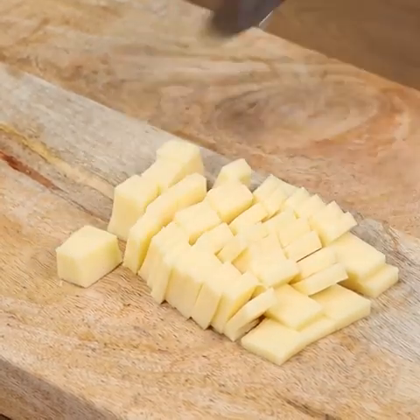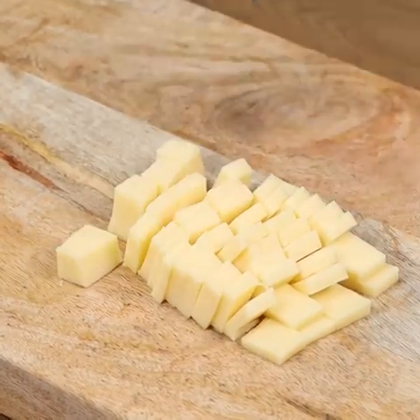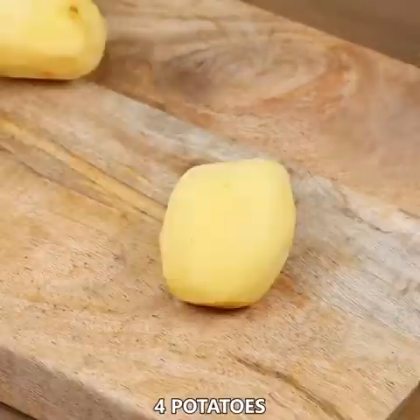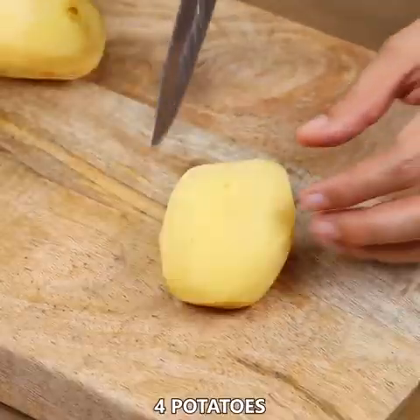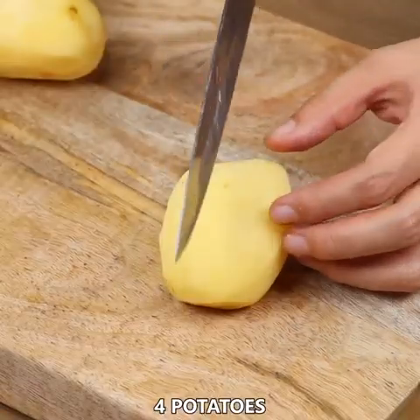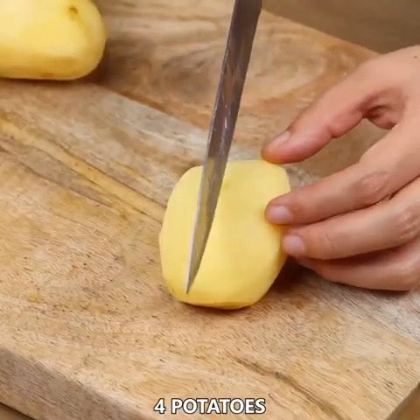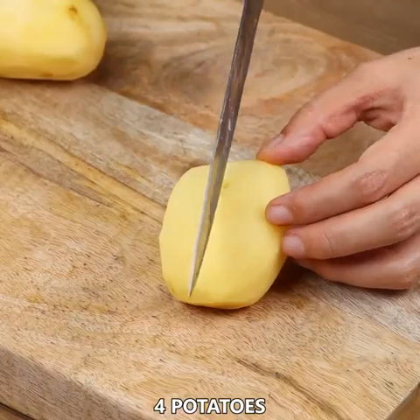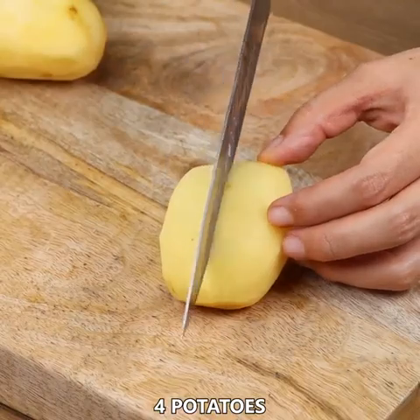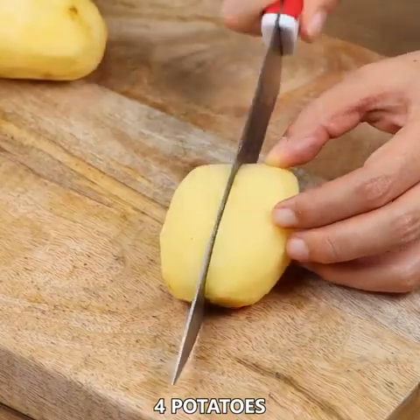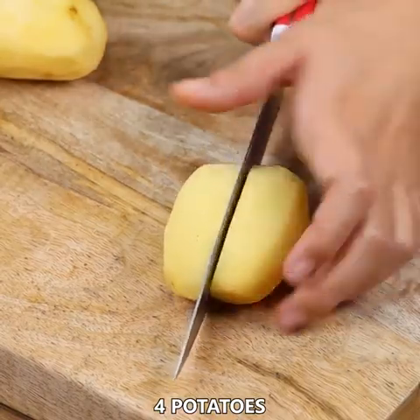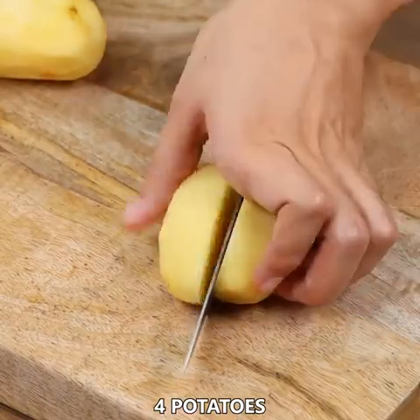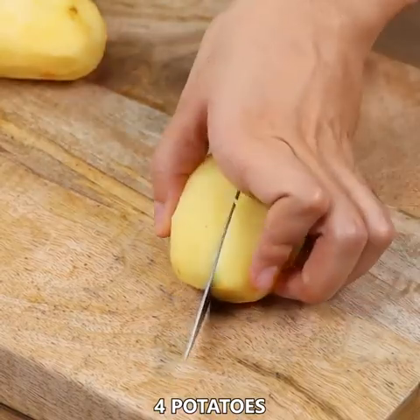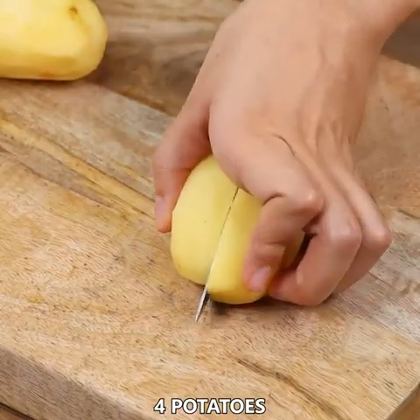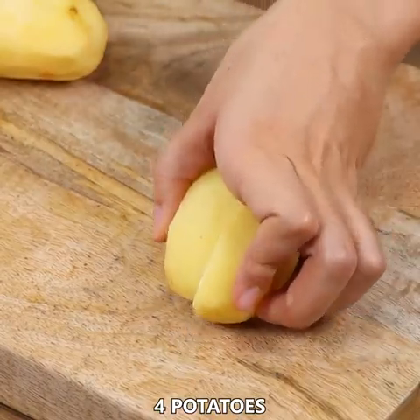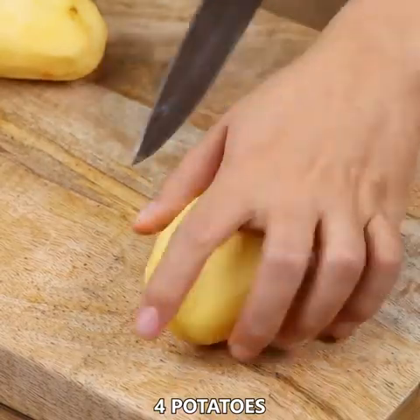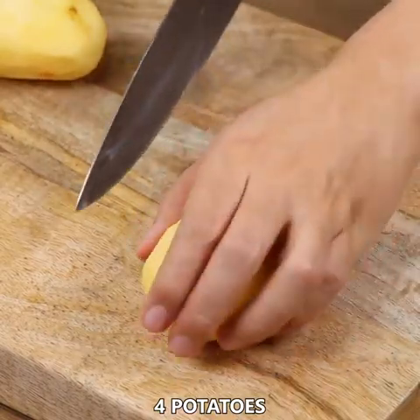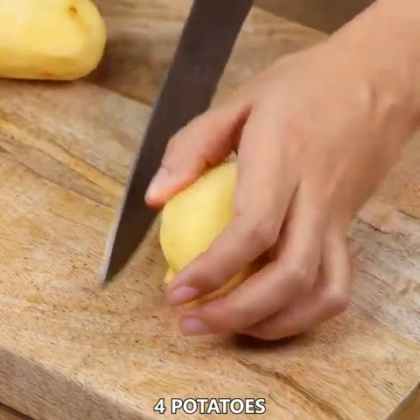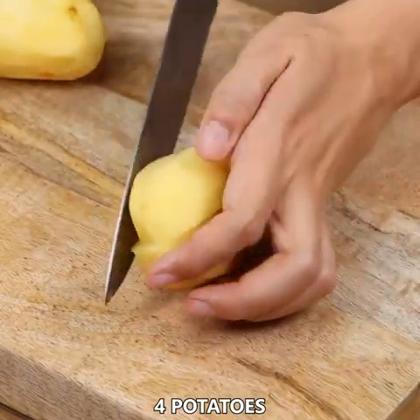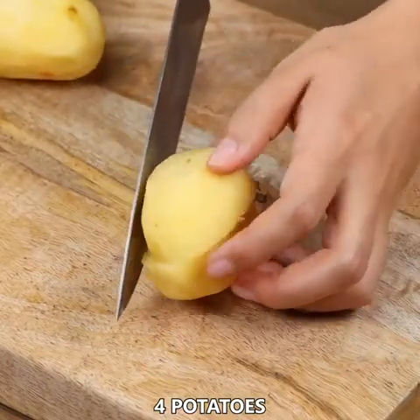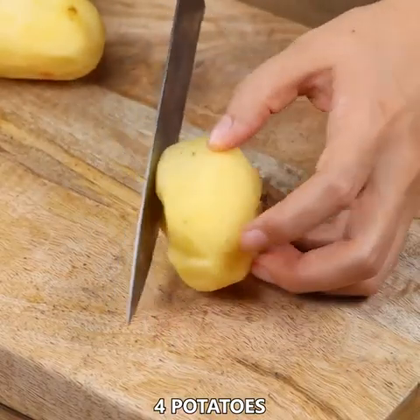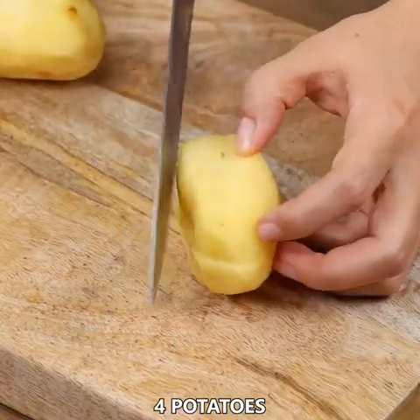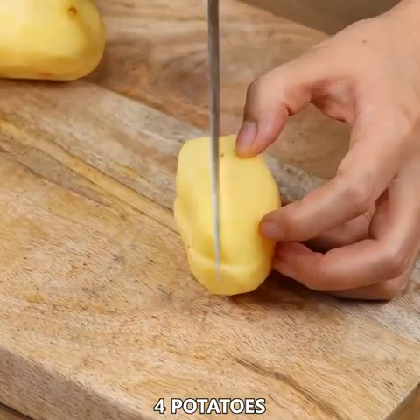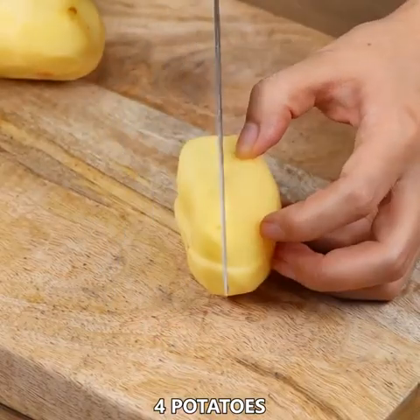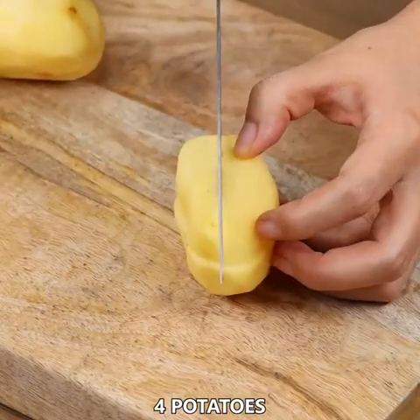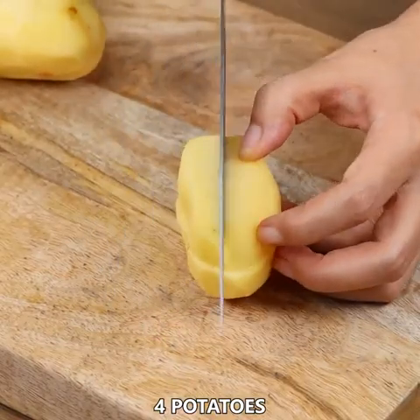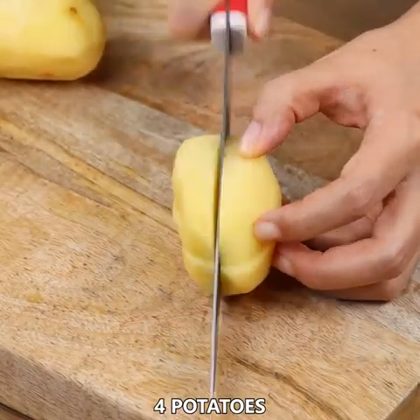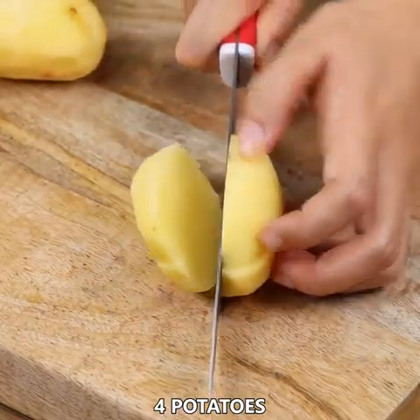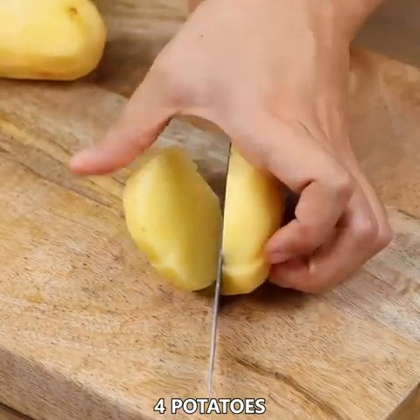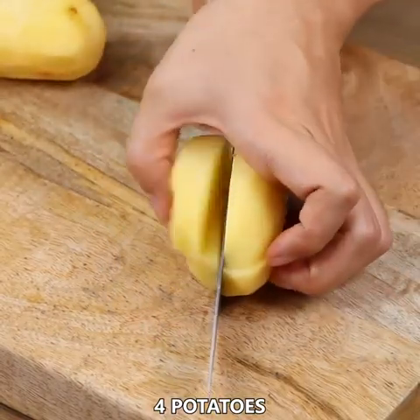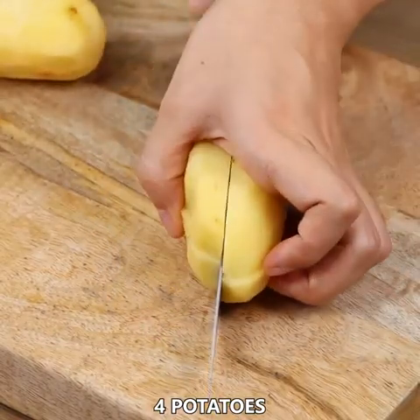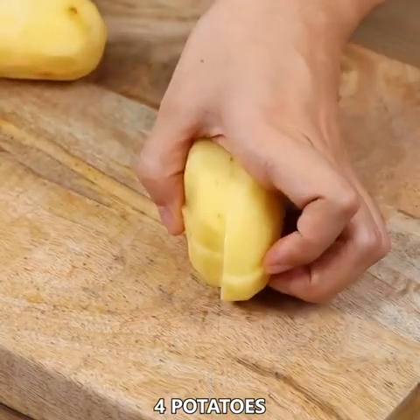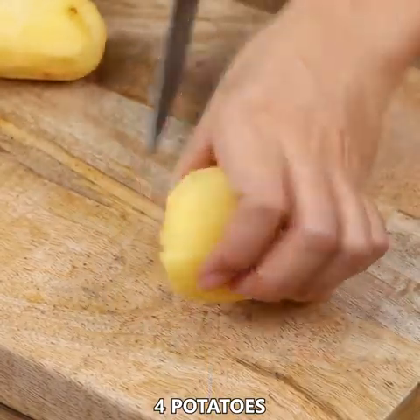We're also gonna need 4 potatoes. Cut them in half, then in half again, then into dices.